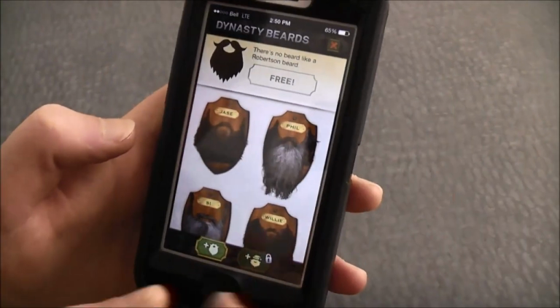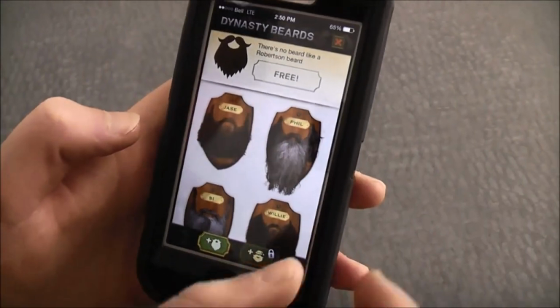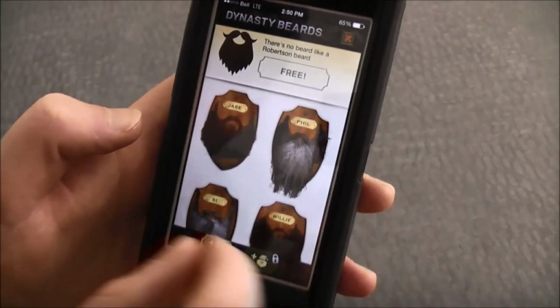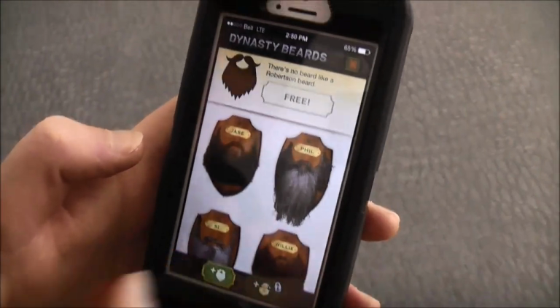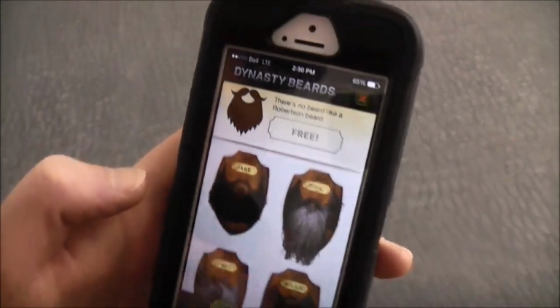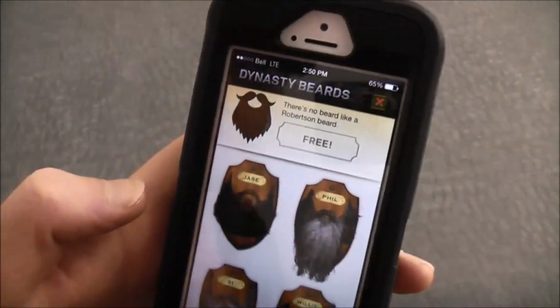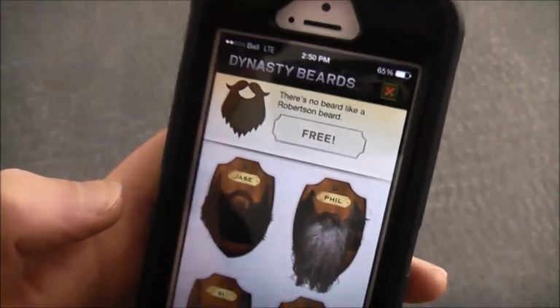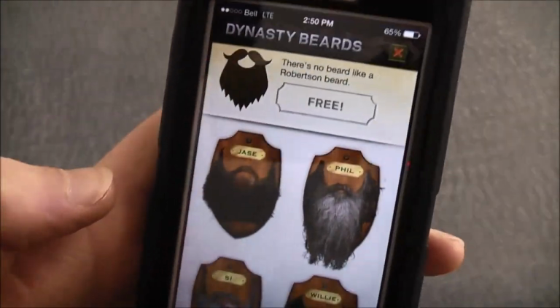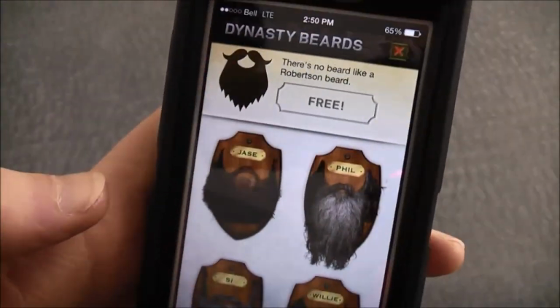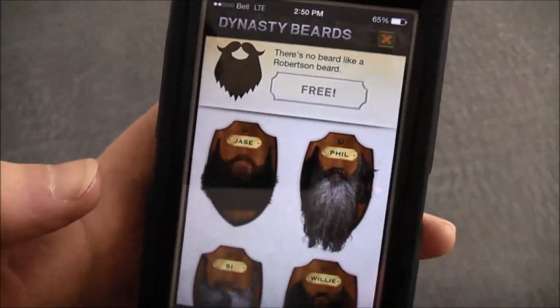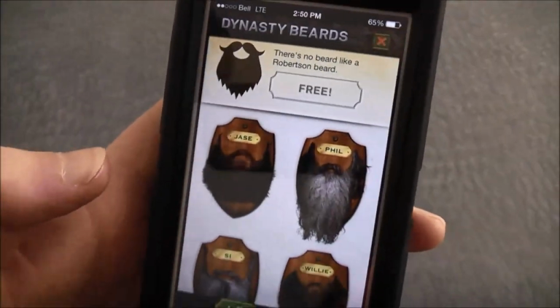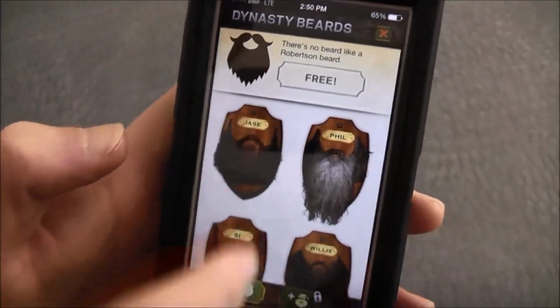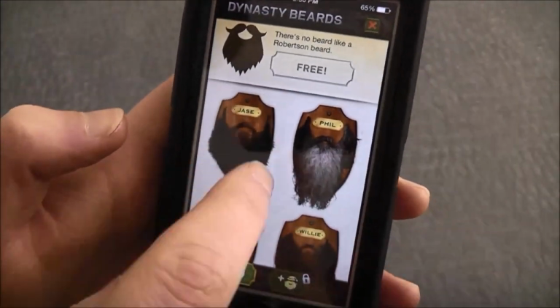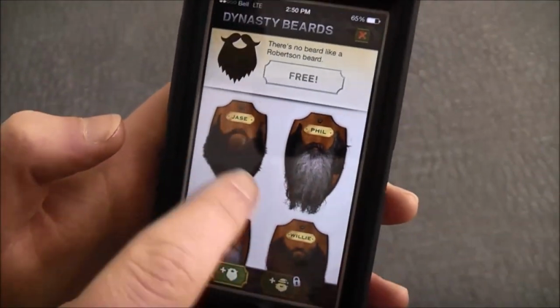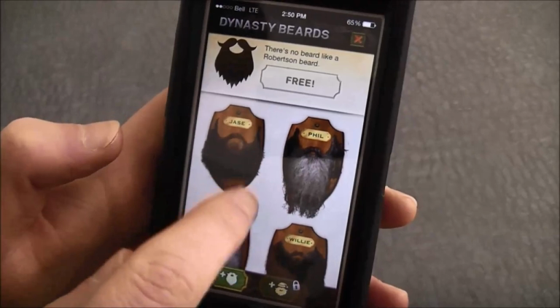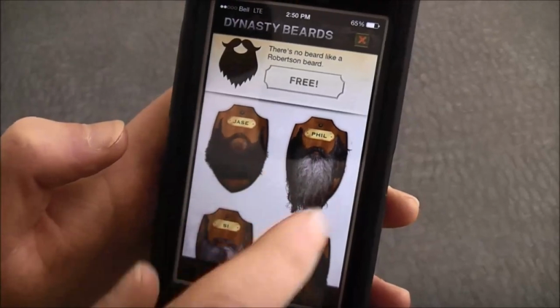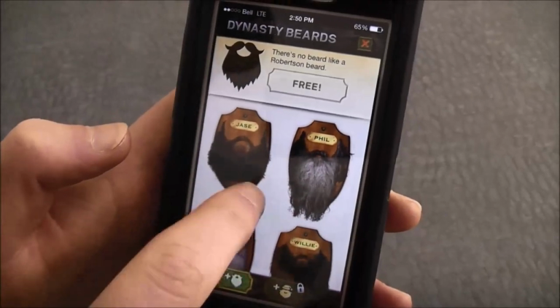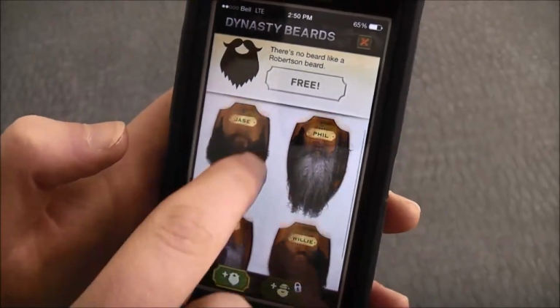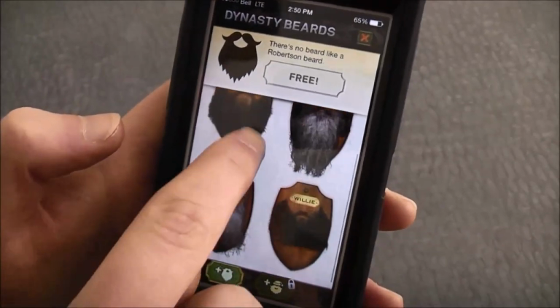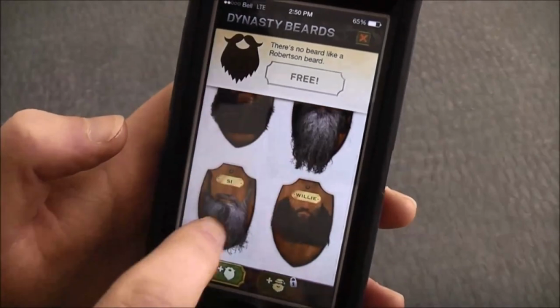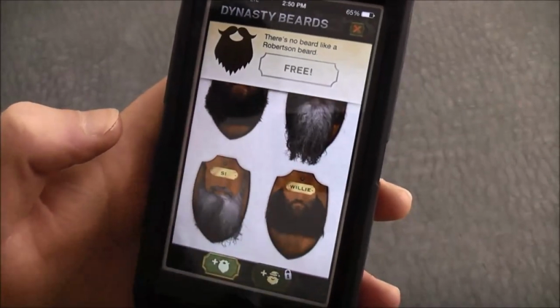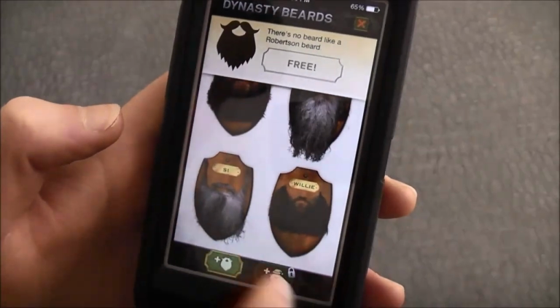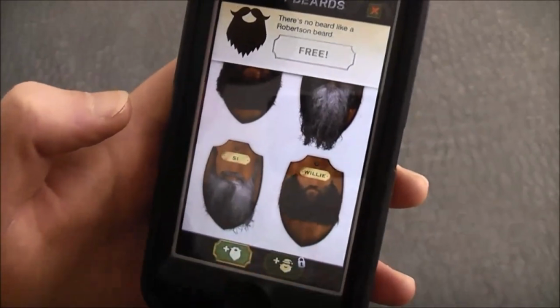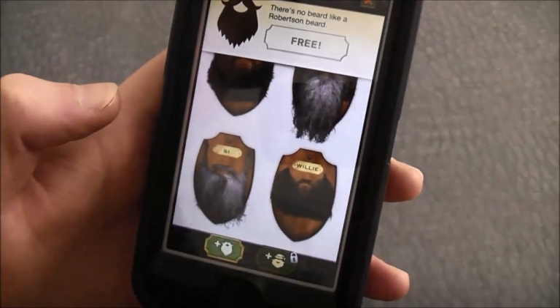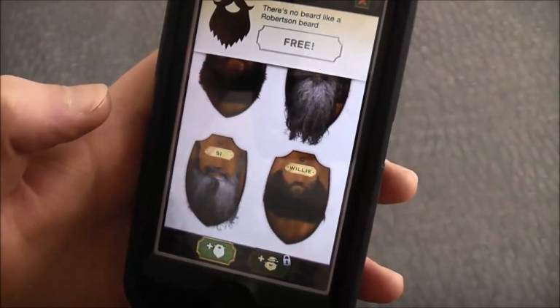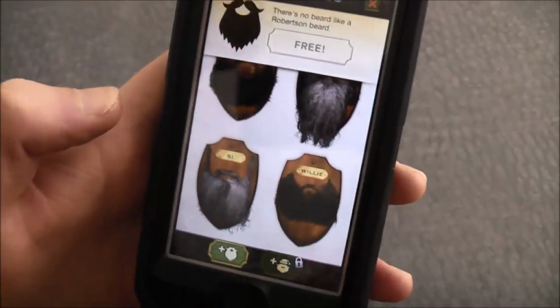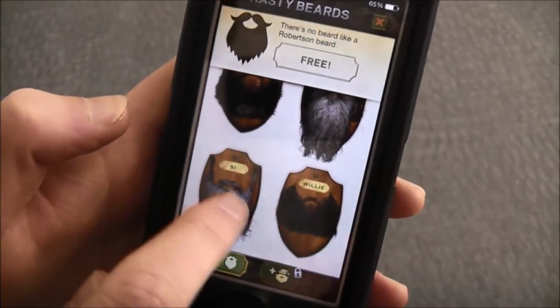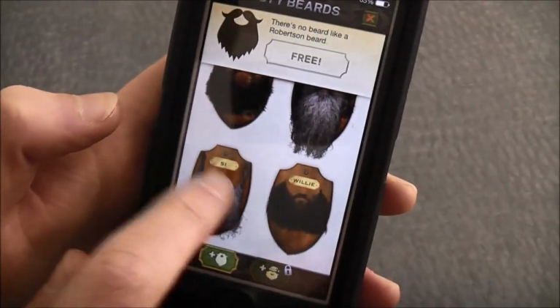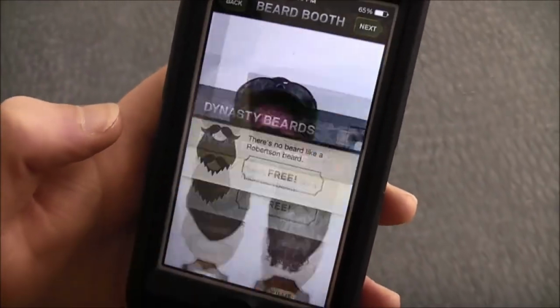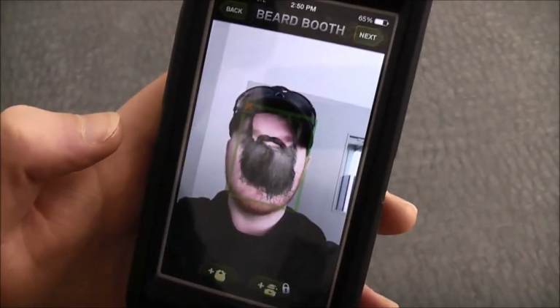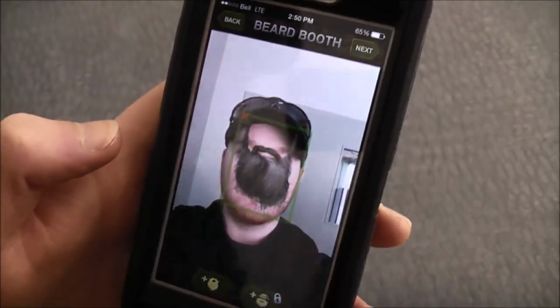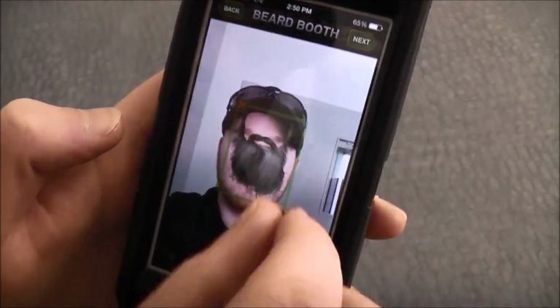All right, so we took the picture. Now it's time to pick which beard we want. We can get the Jace, the Phil, the Uncle Cy, or the Willie. Let's try the Cy.